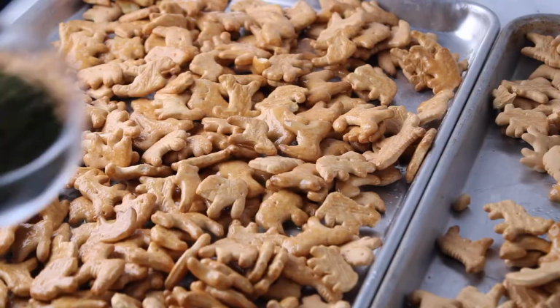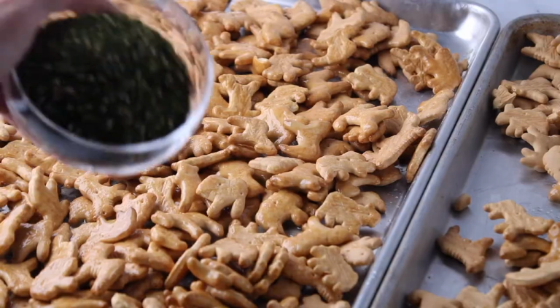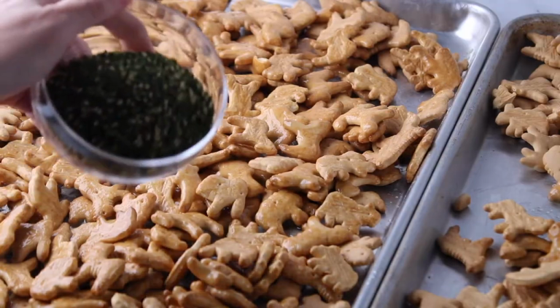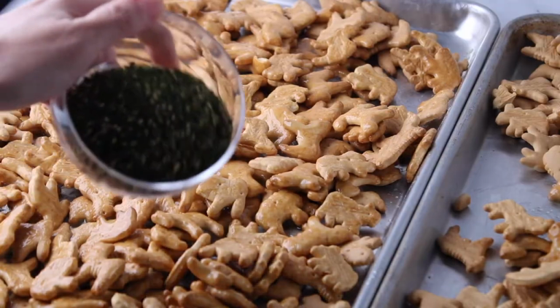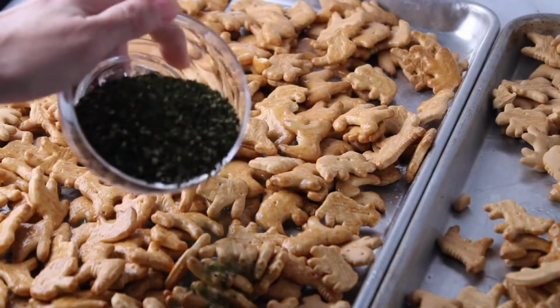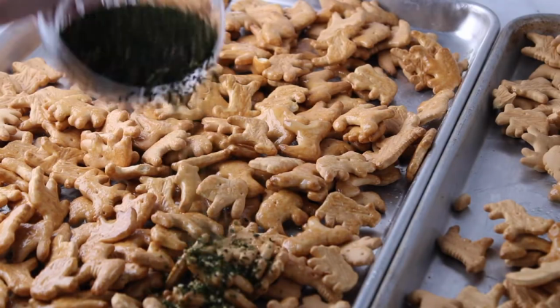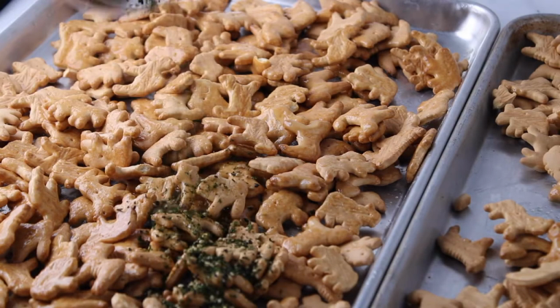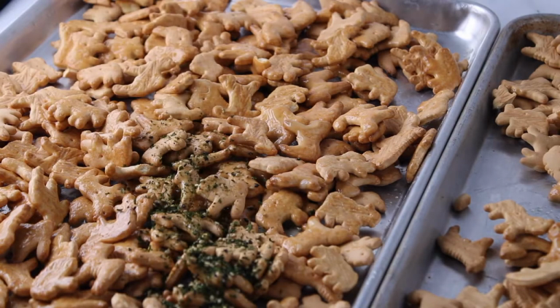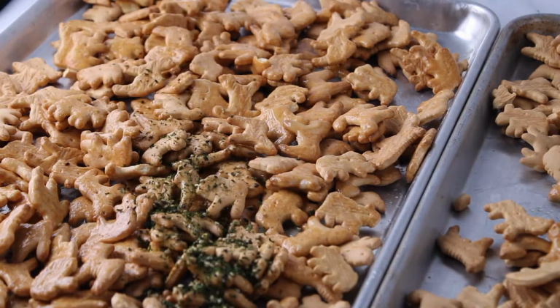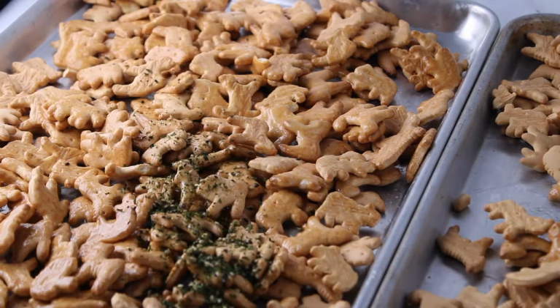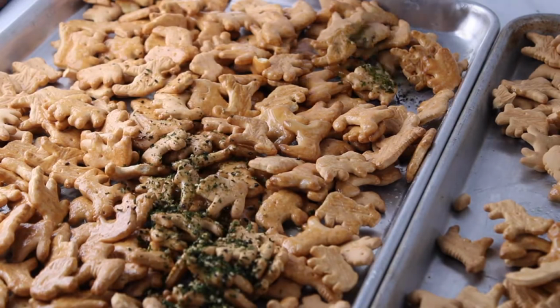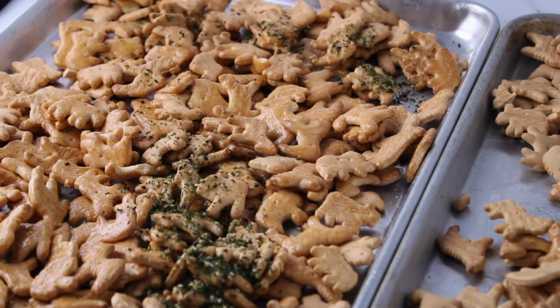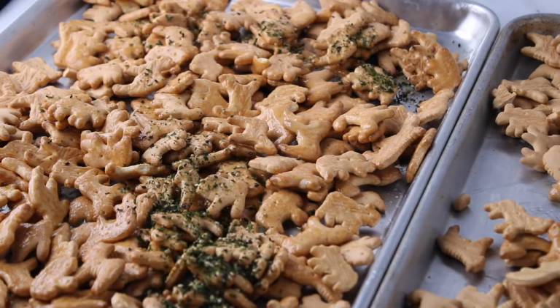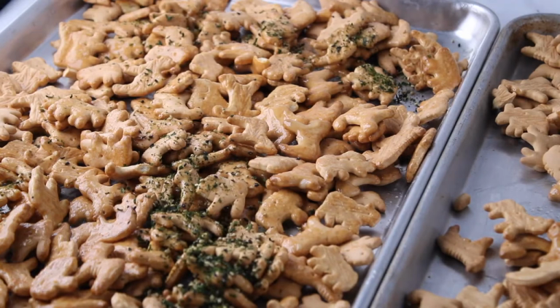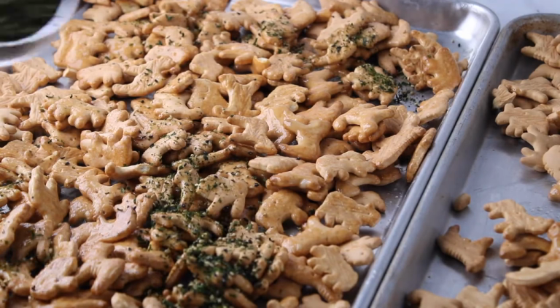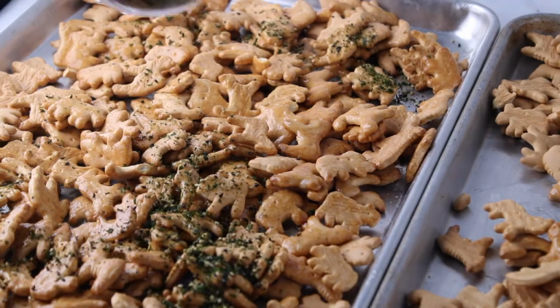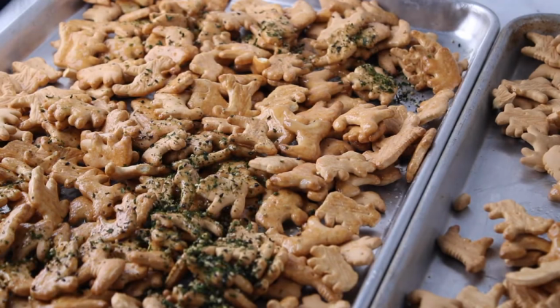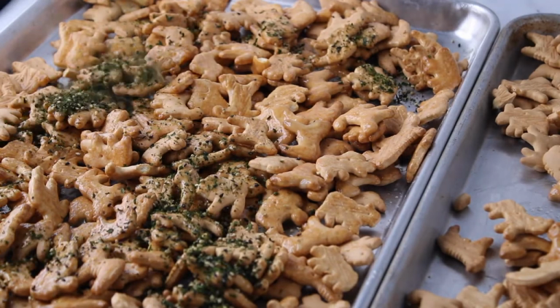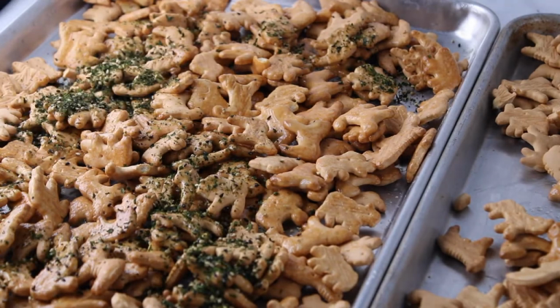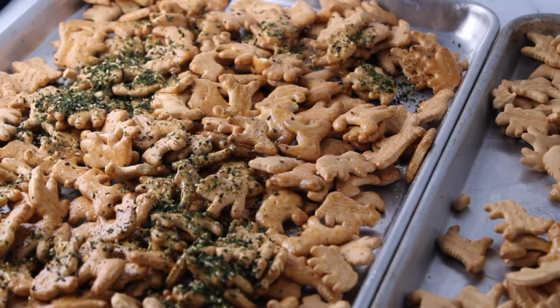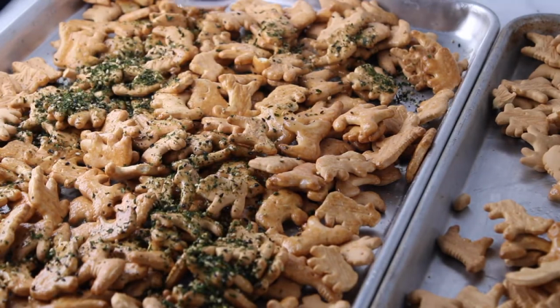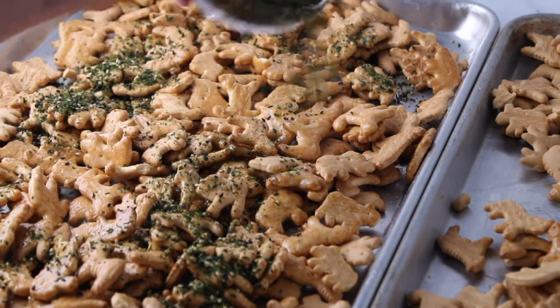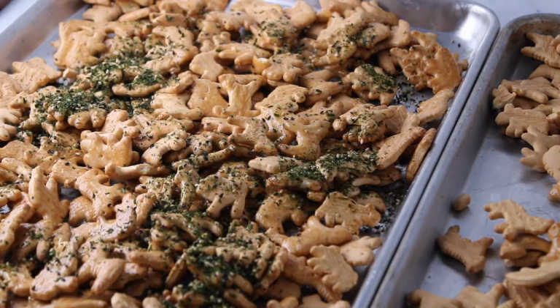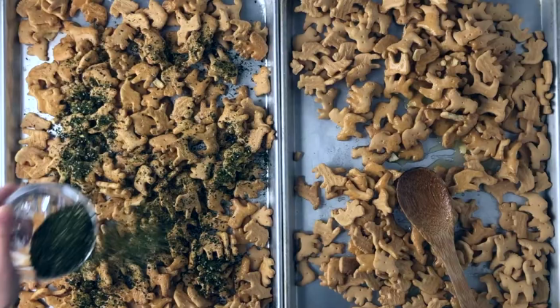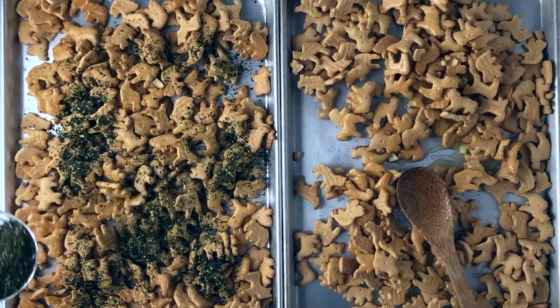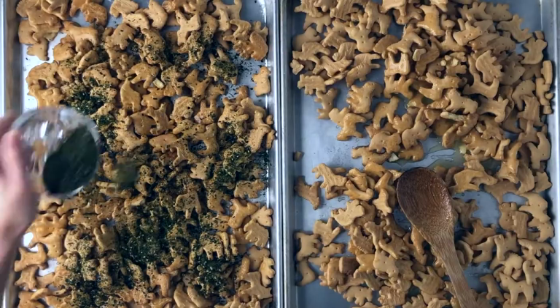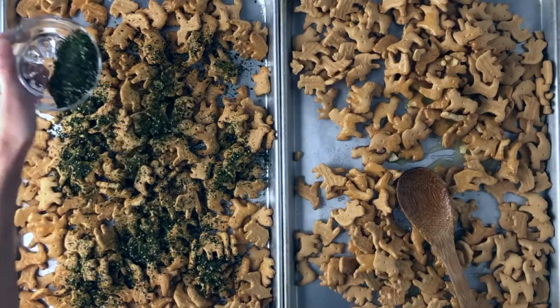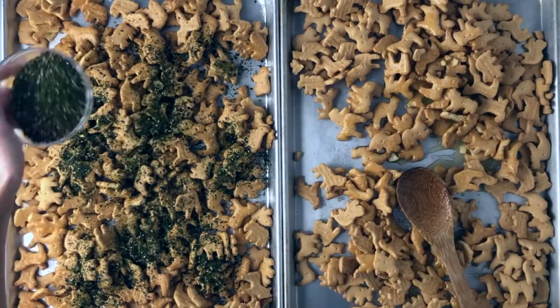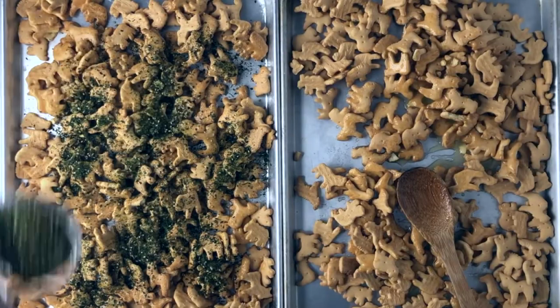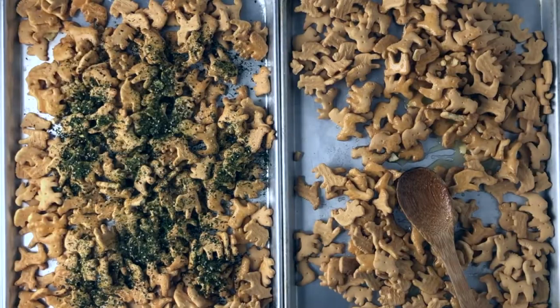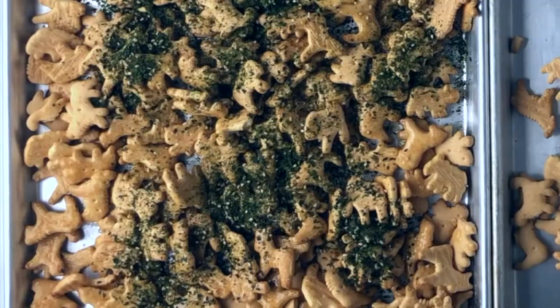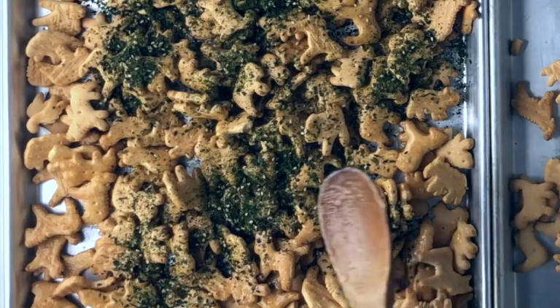Then you're going to sprinkle the furikake mixture over the top and stir it until all pieces are evenly coated.